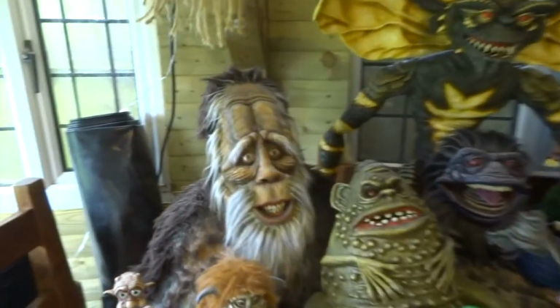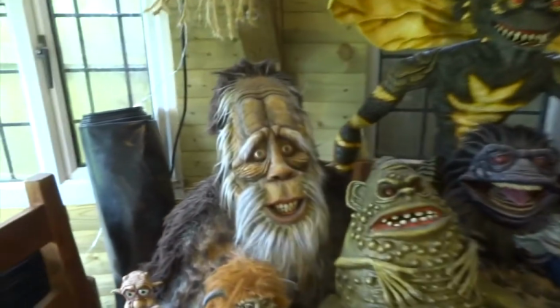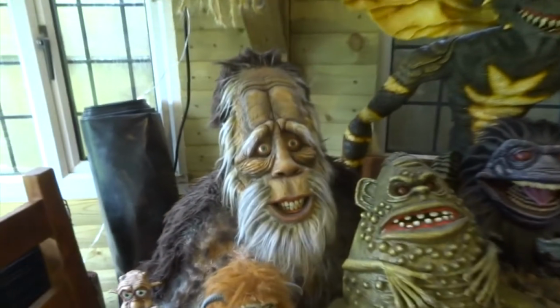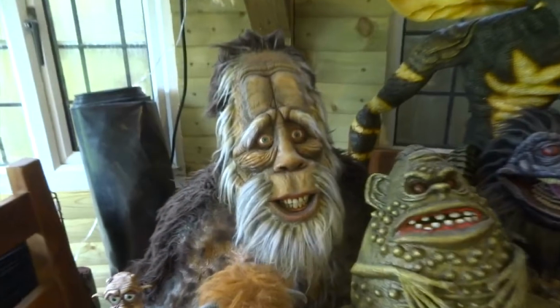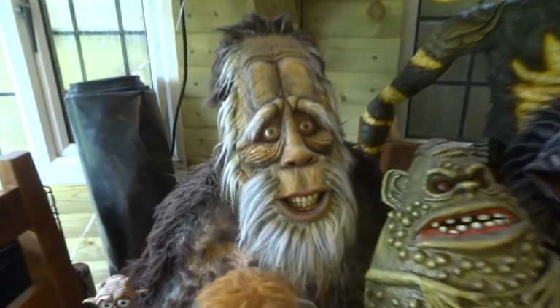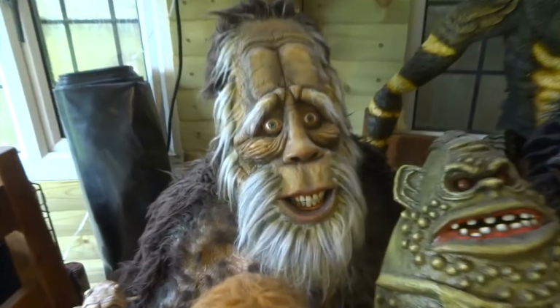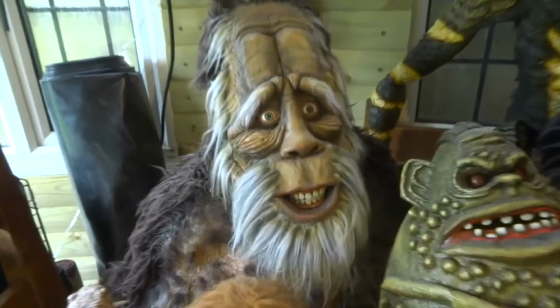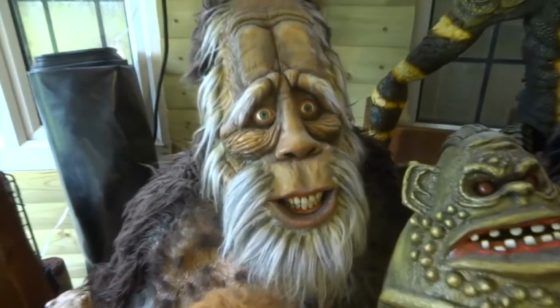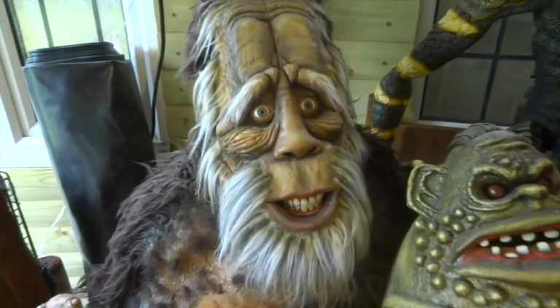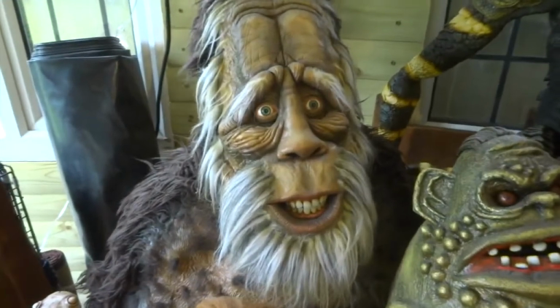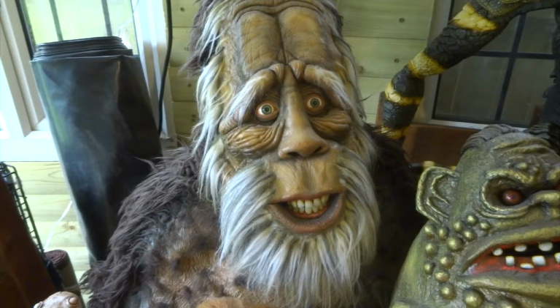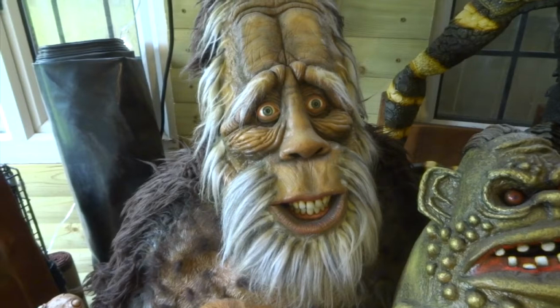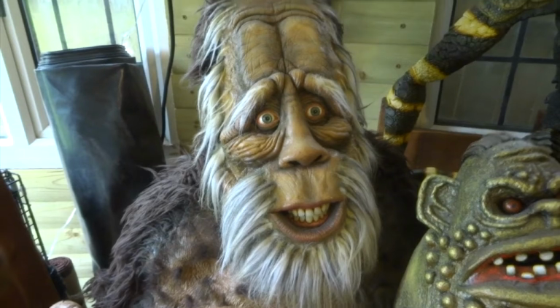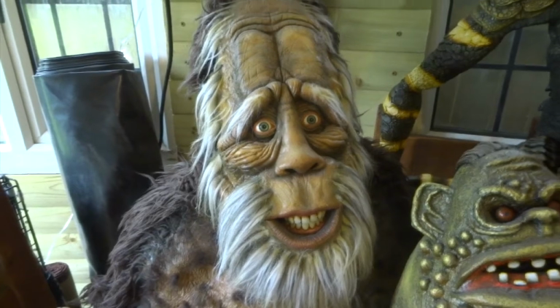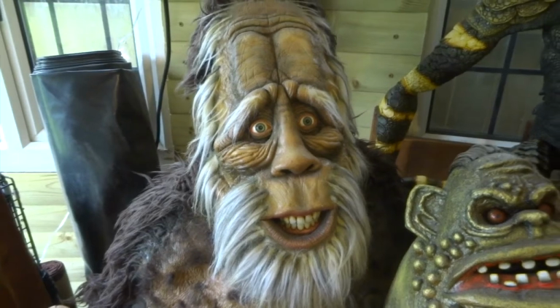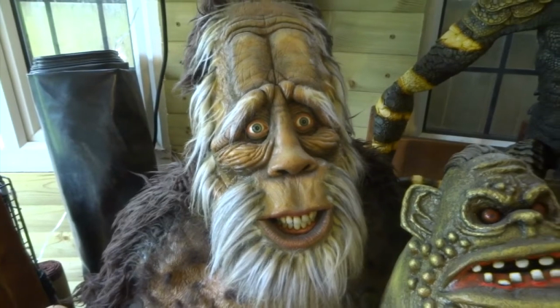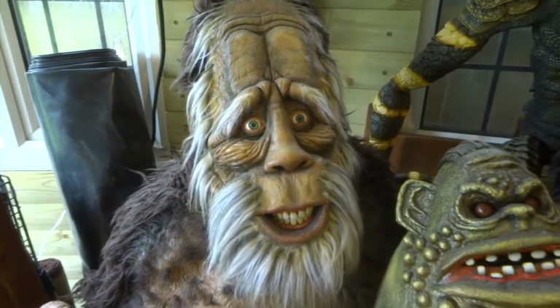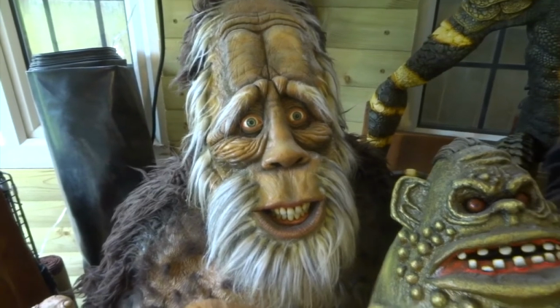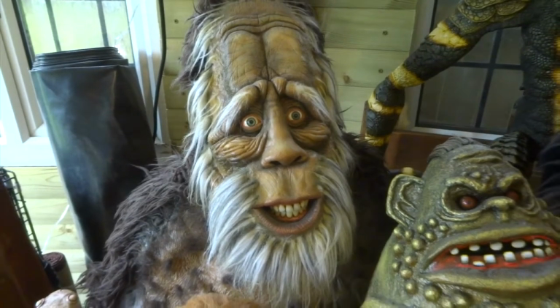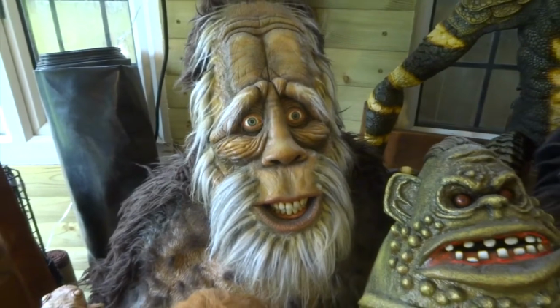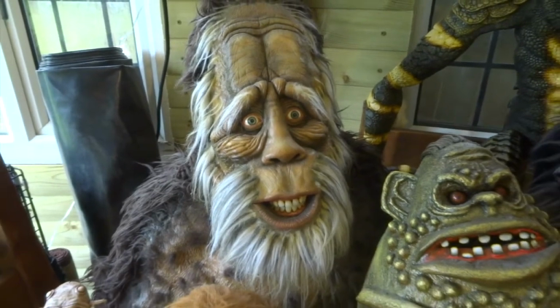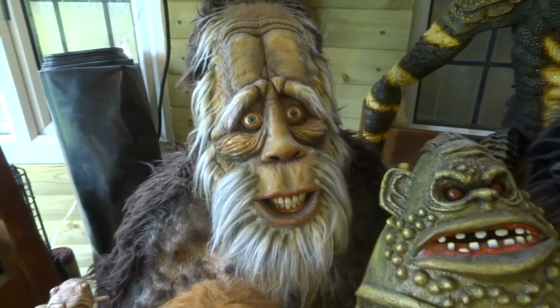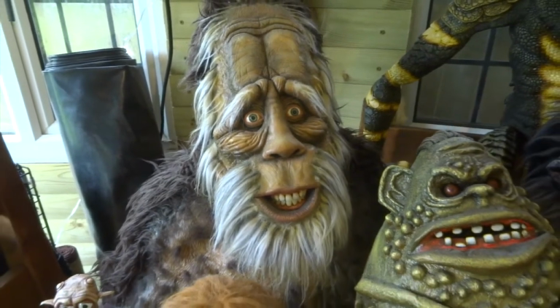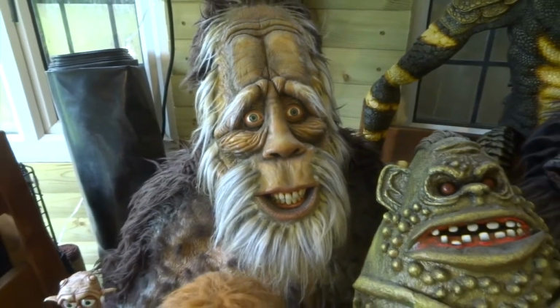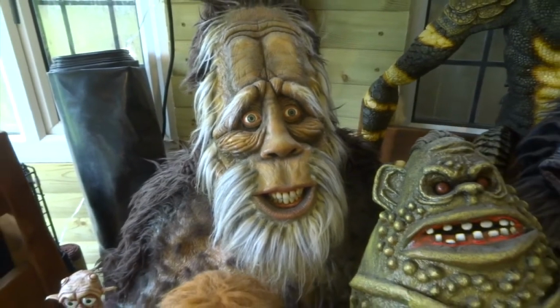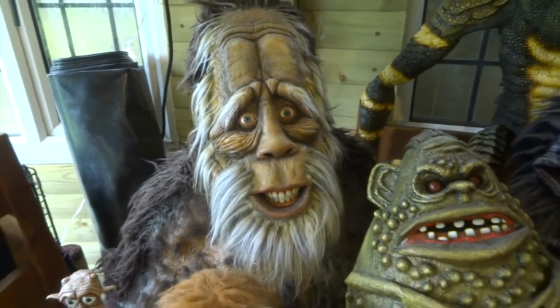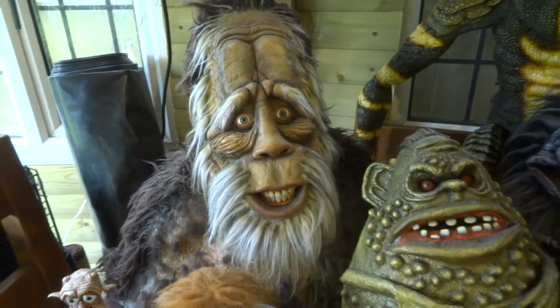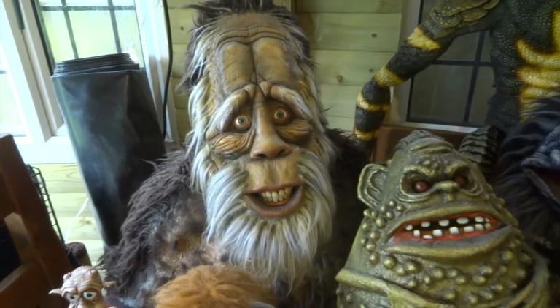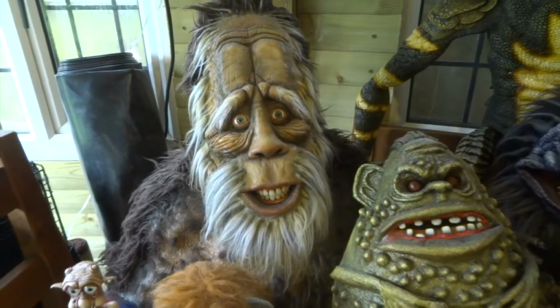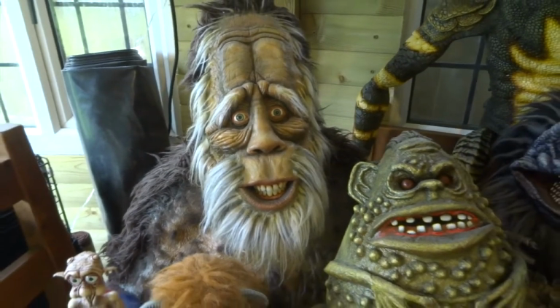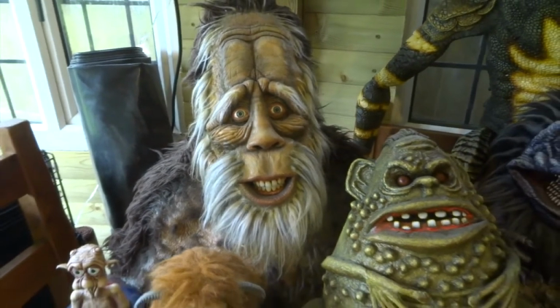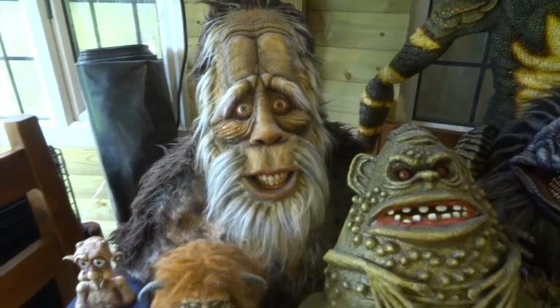This is Harry from Harry and the Hendersons, and this is one of the ones that took me the longest to do so far.